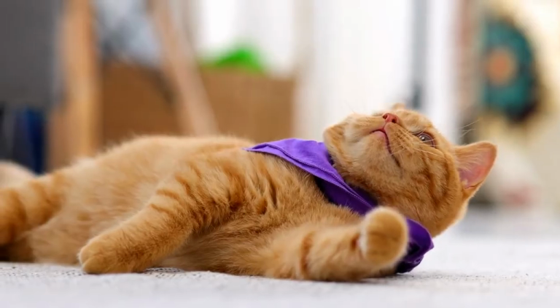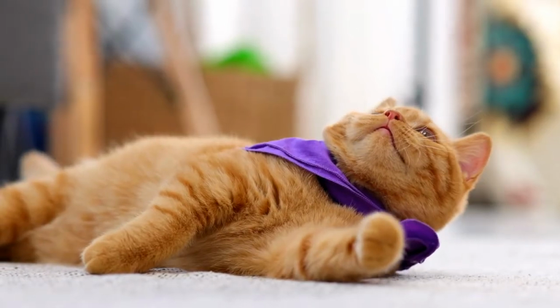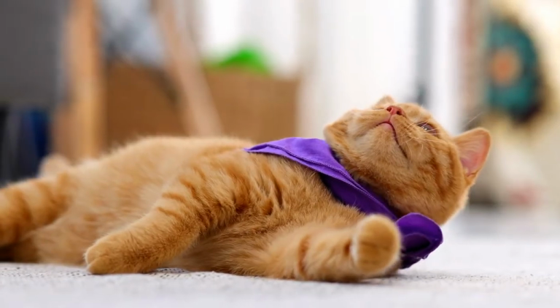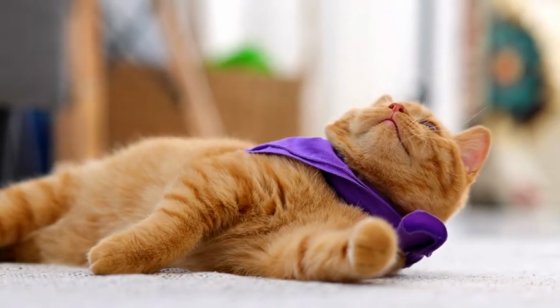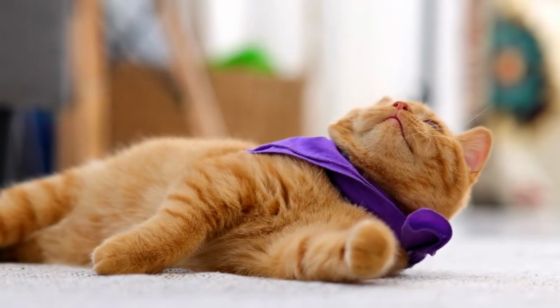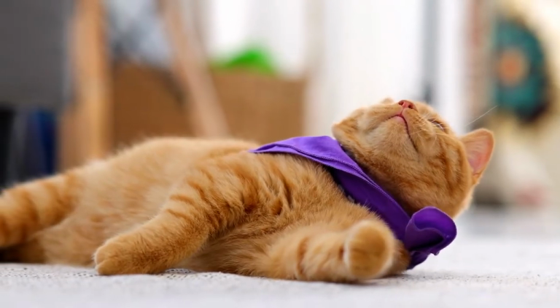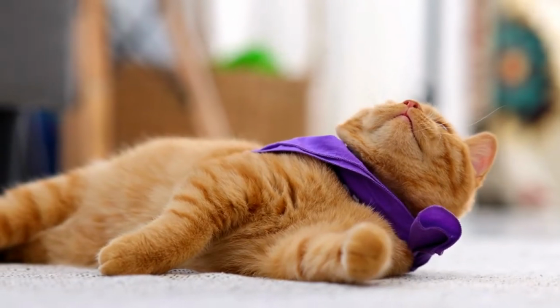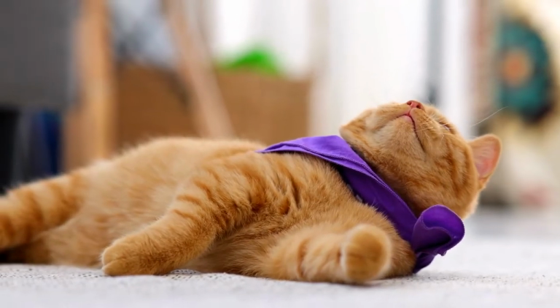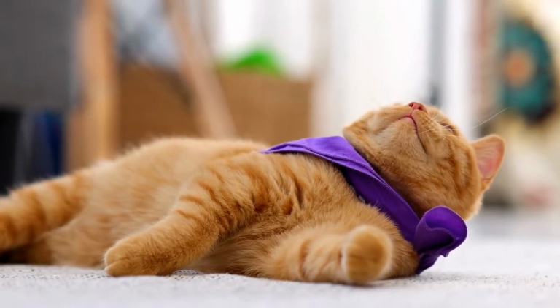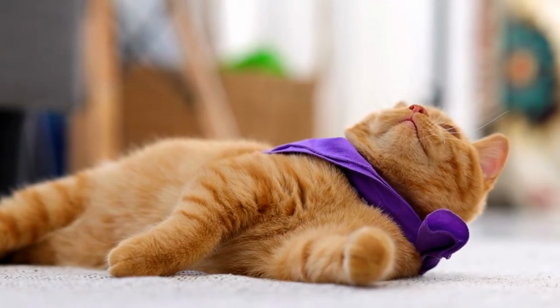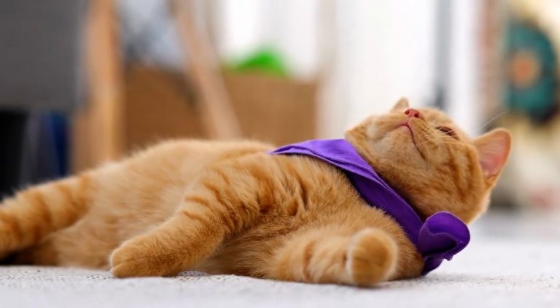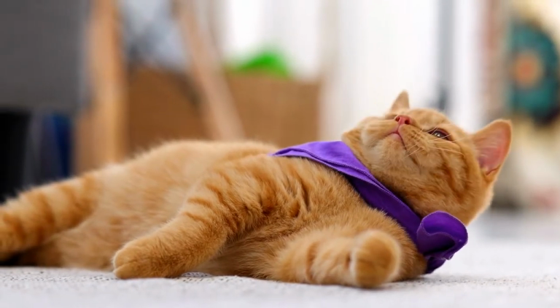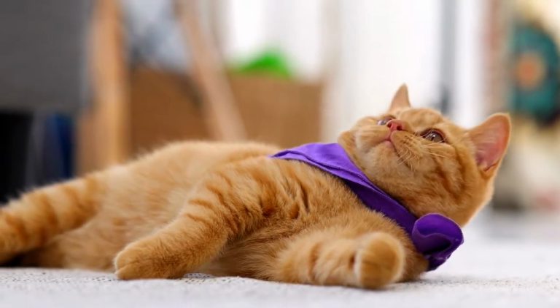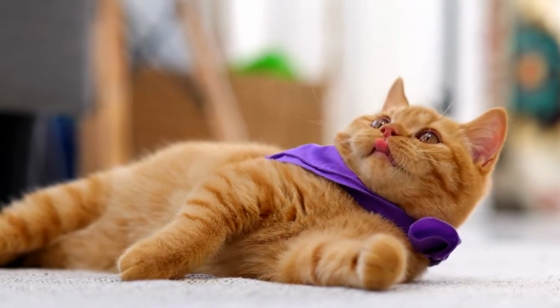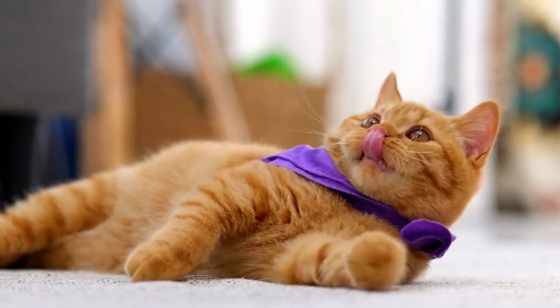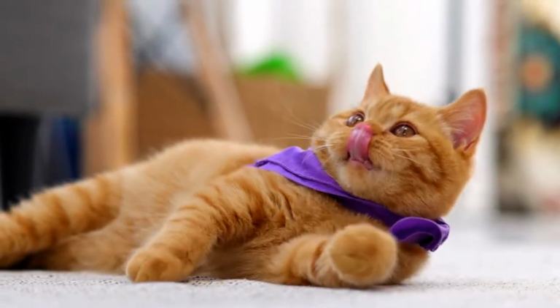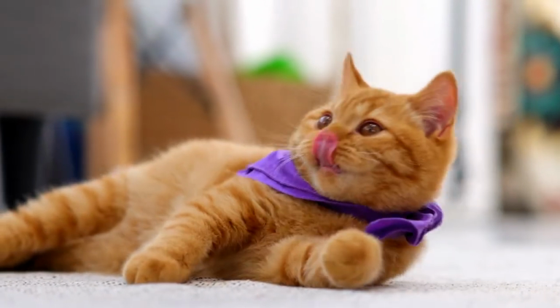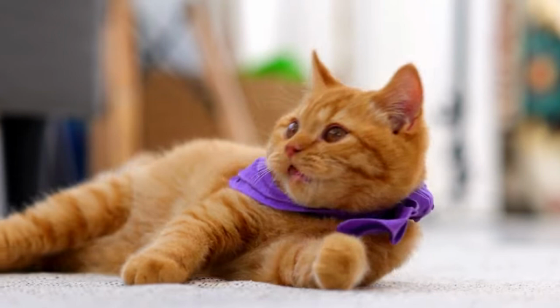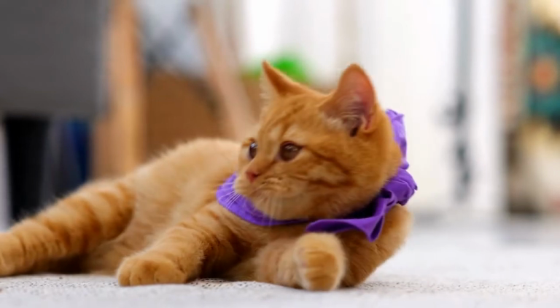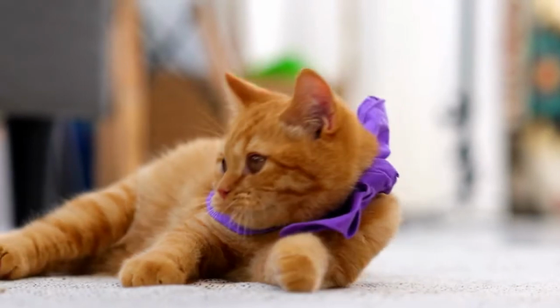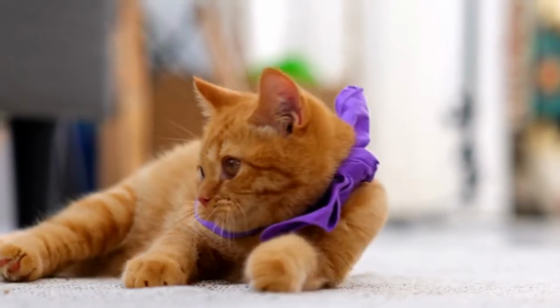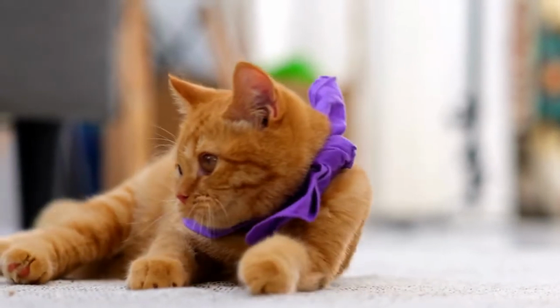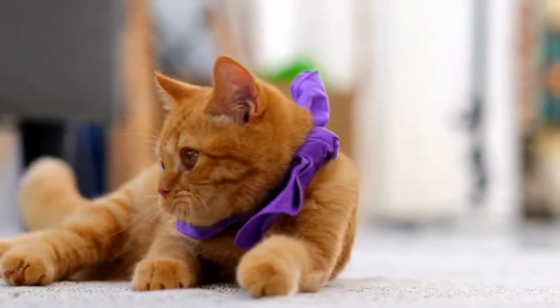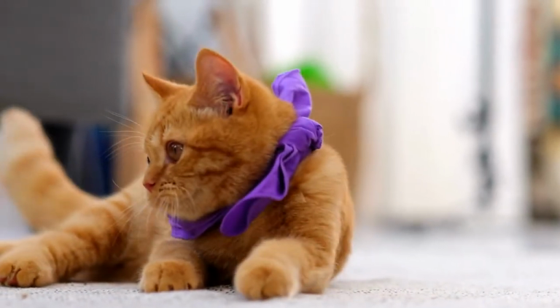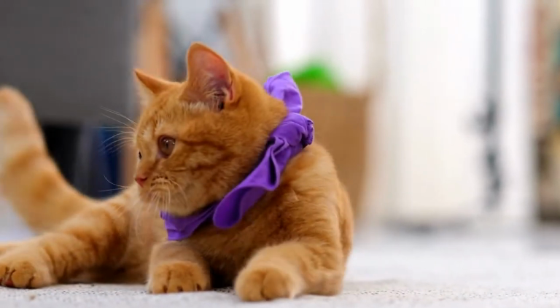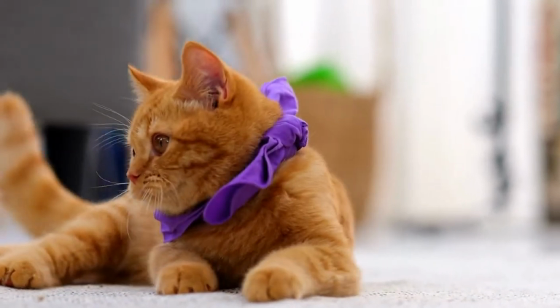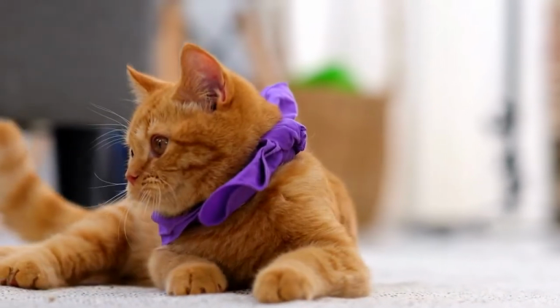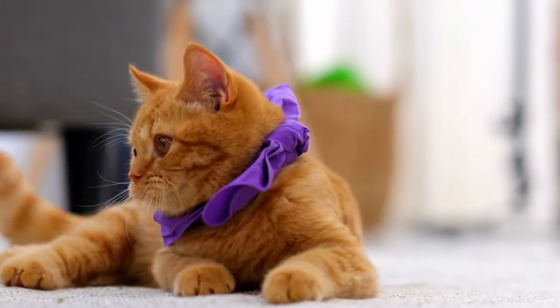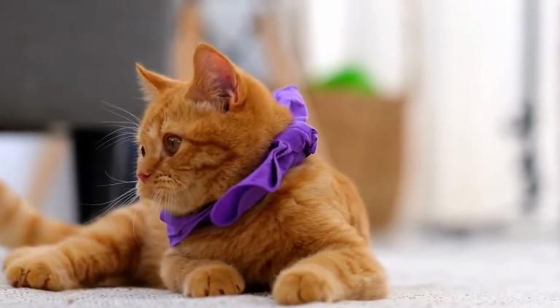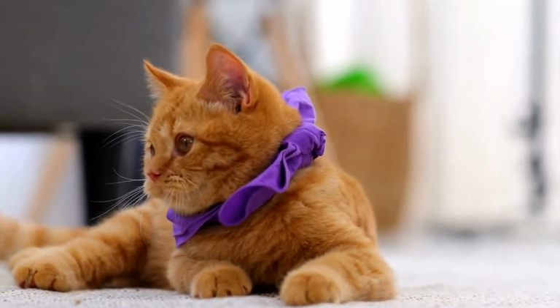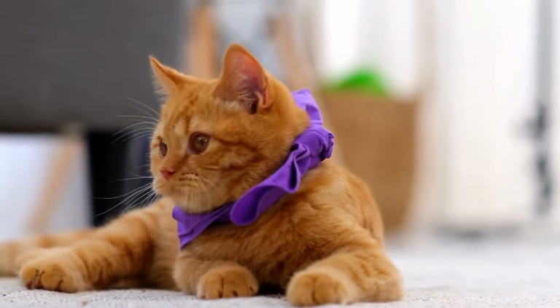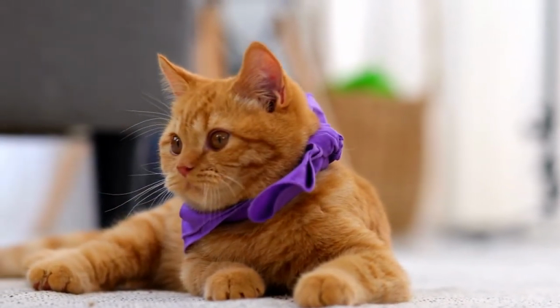Noticing your cat purring while sleeping is another common sight, but this leaves owners with one question: why do cats purr when they sleep?